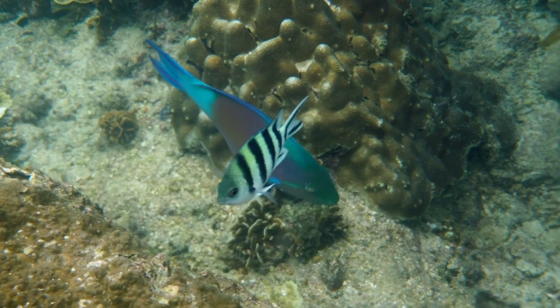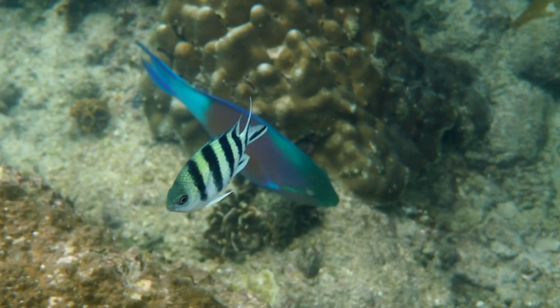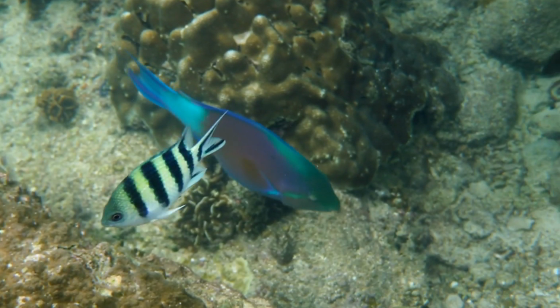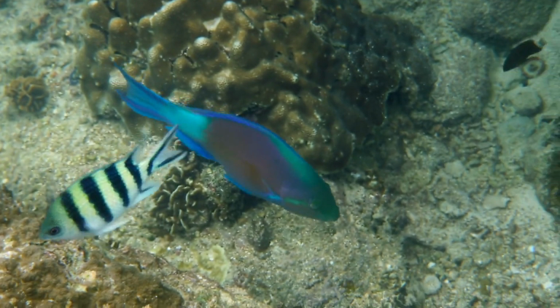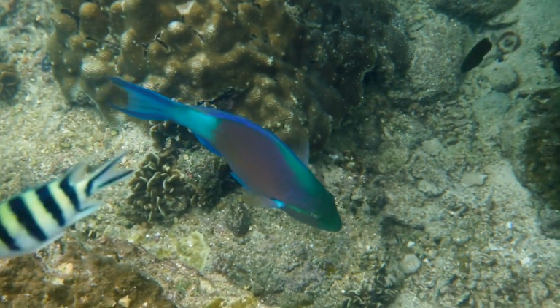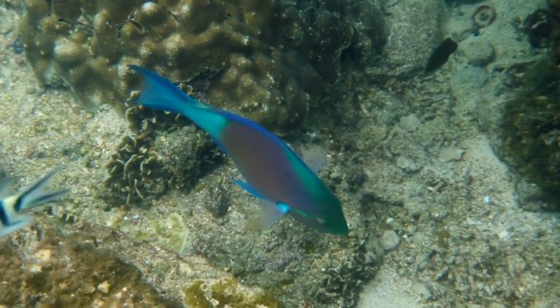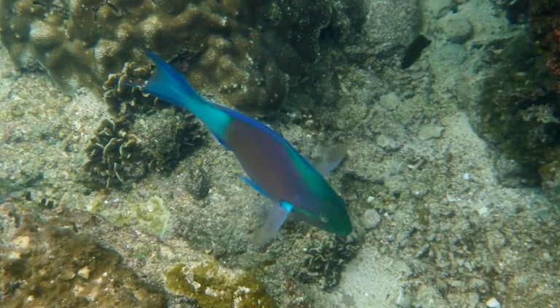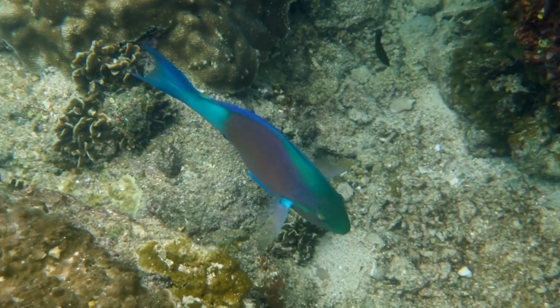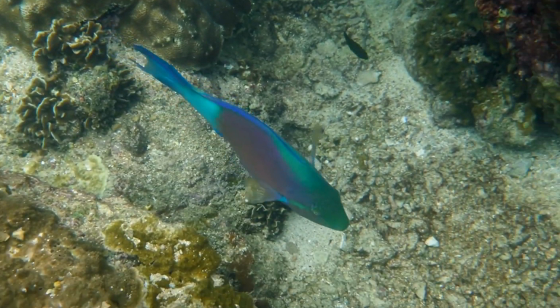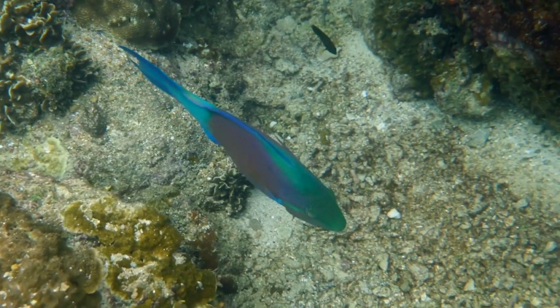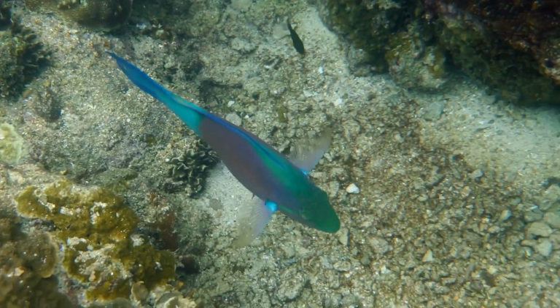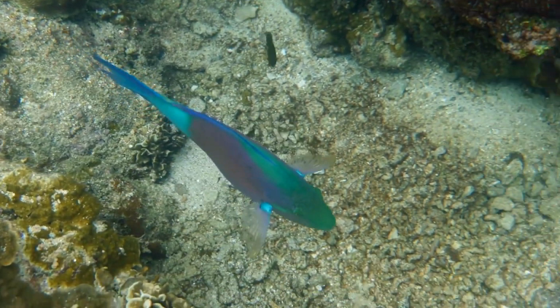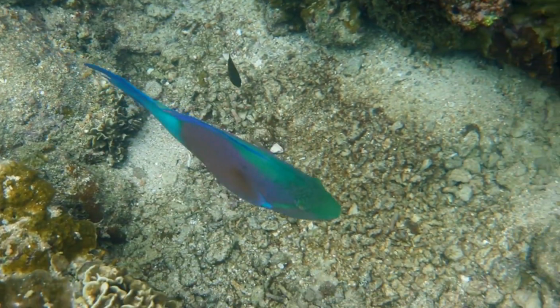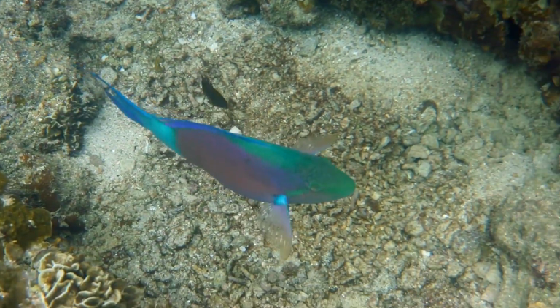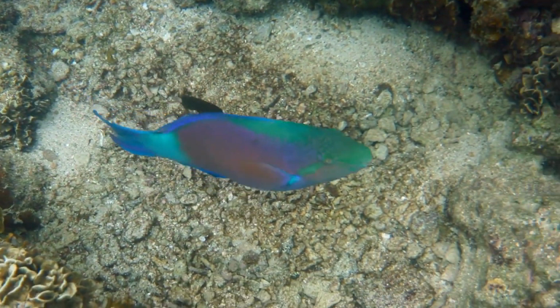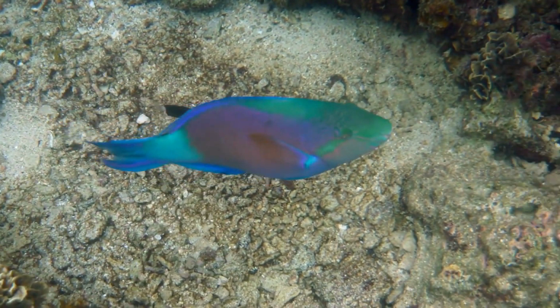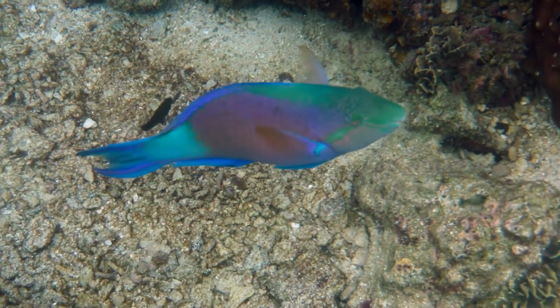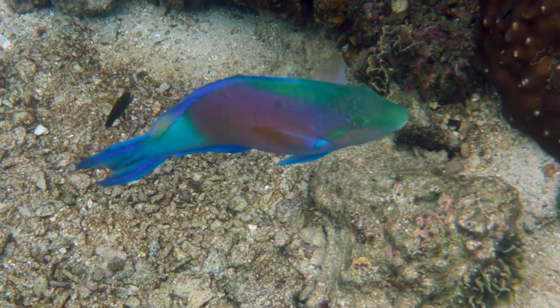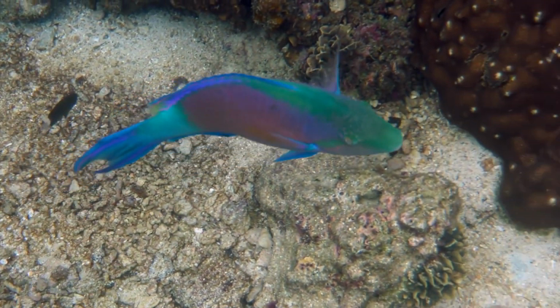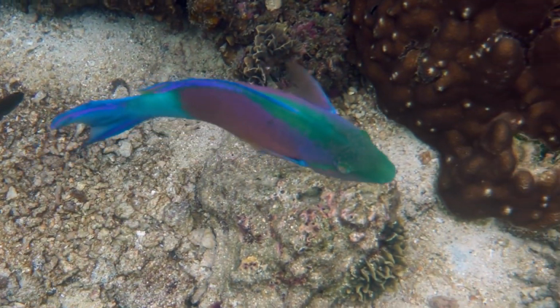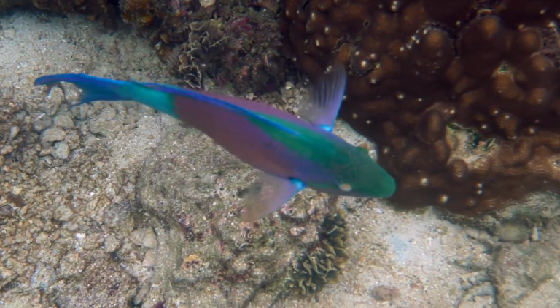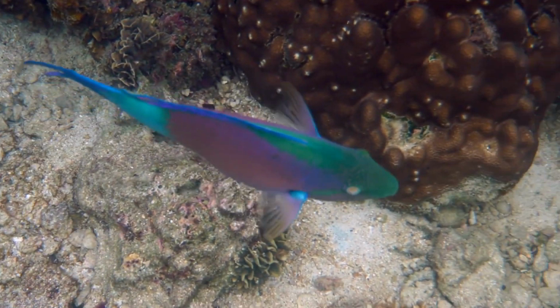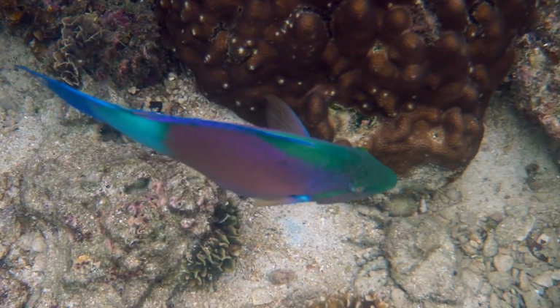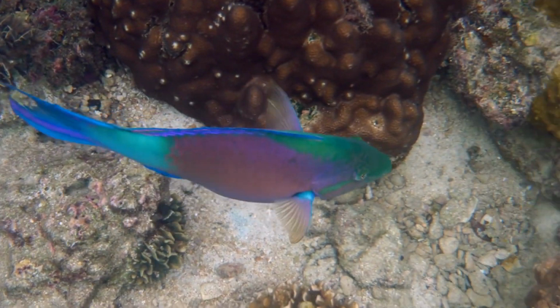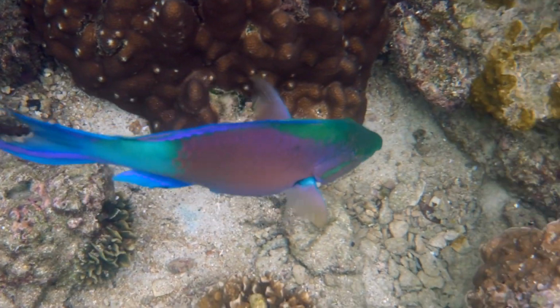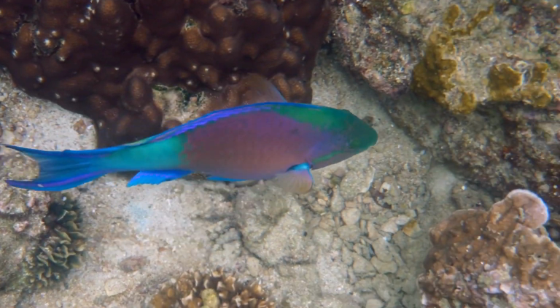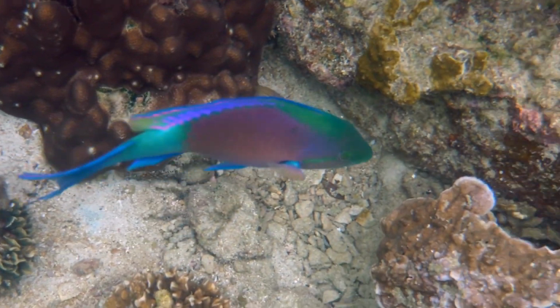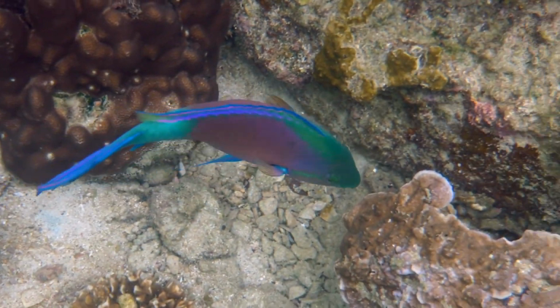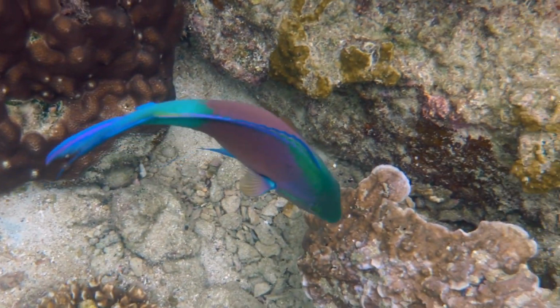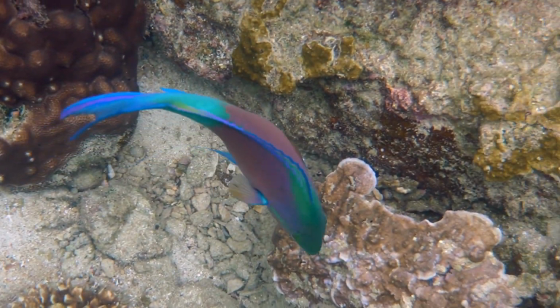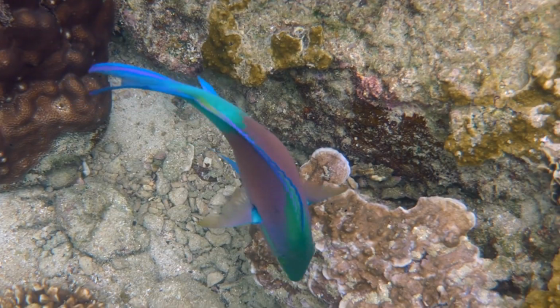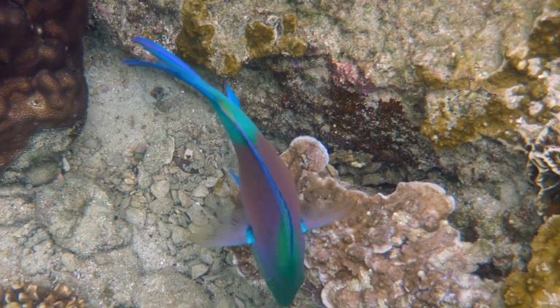Parrotfish, known for their vivid colors and parrot-like beak, crucial for maintaining the health of coral reefs.